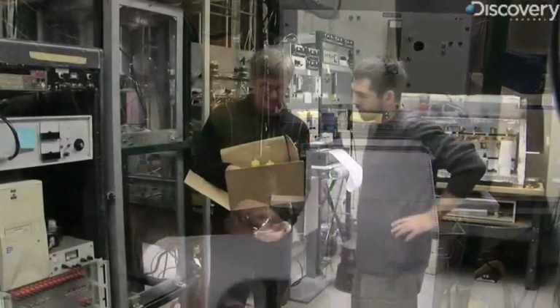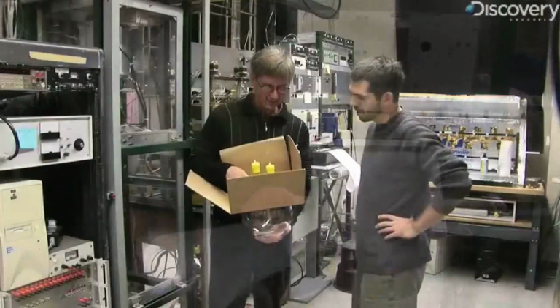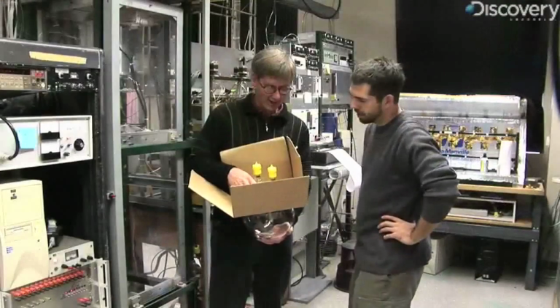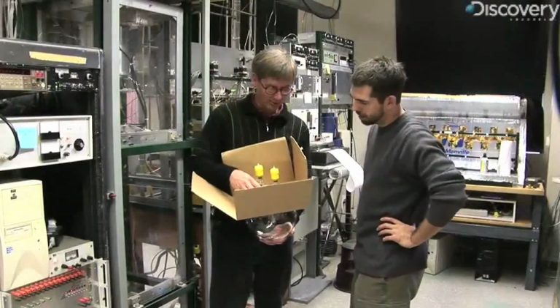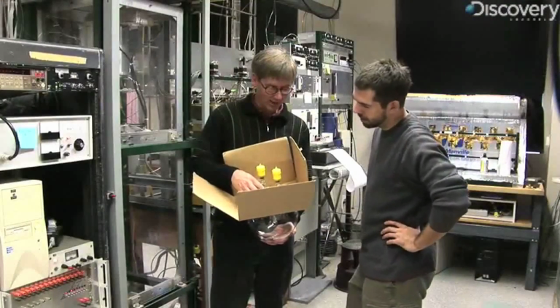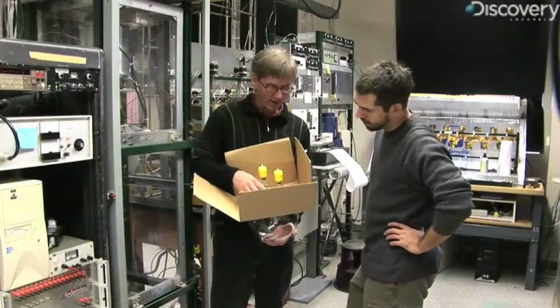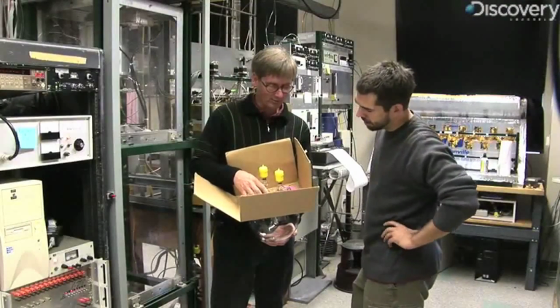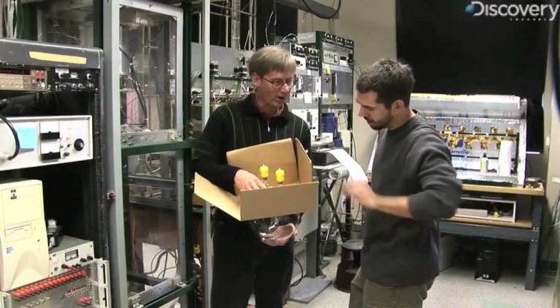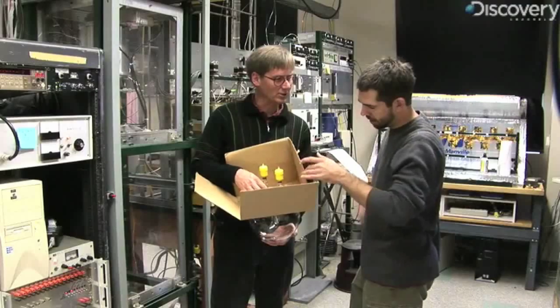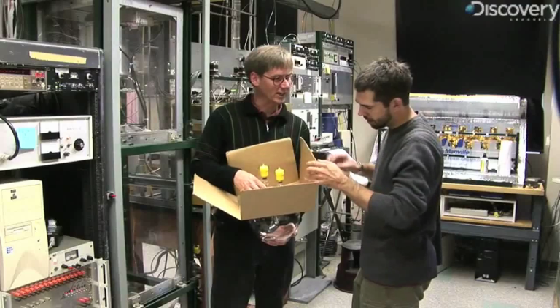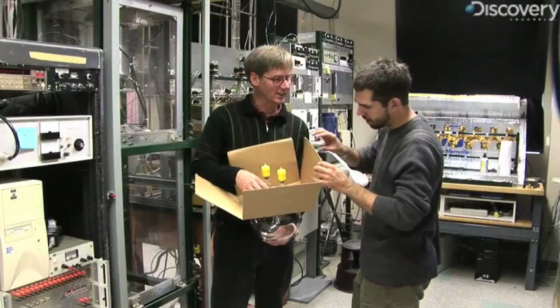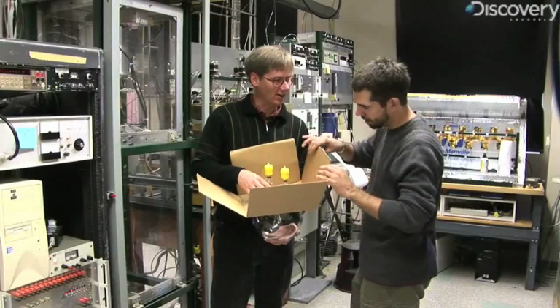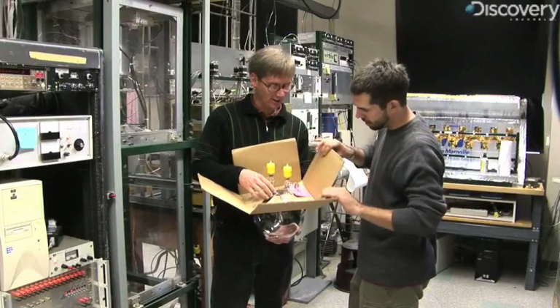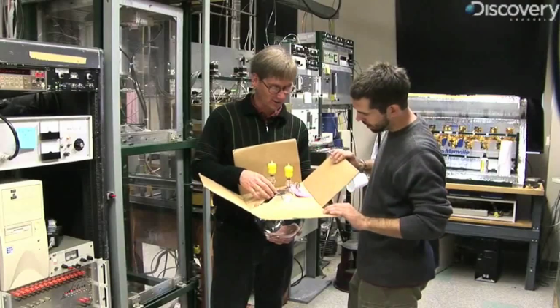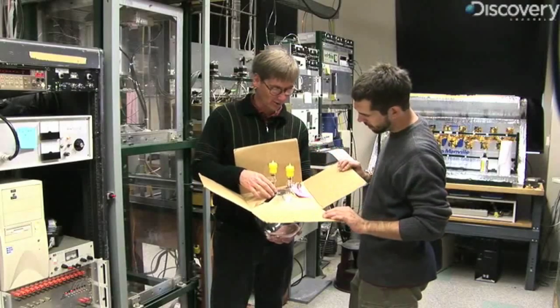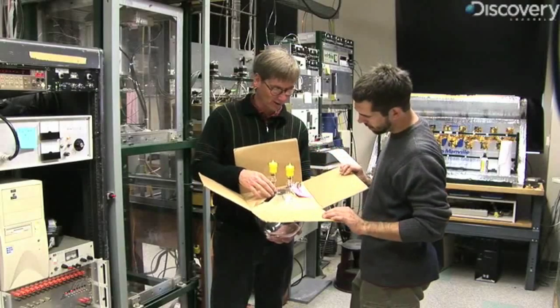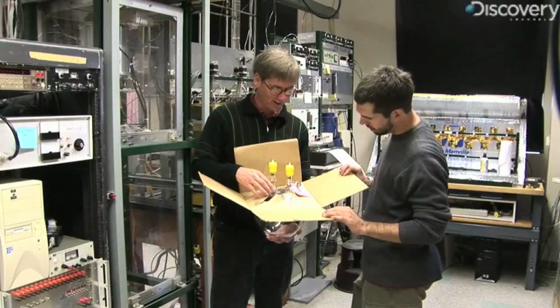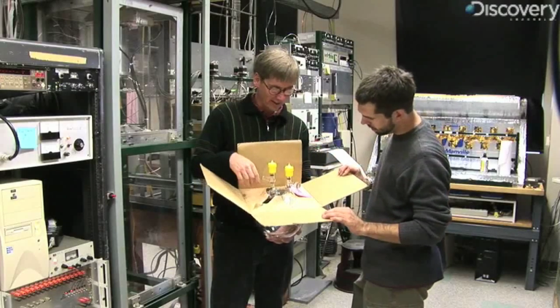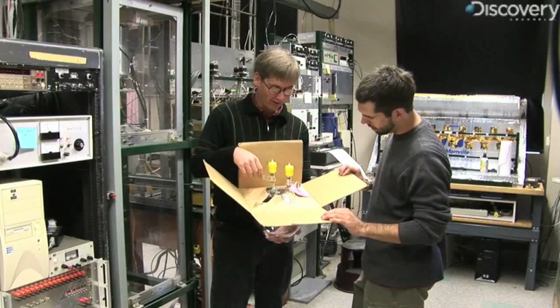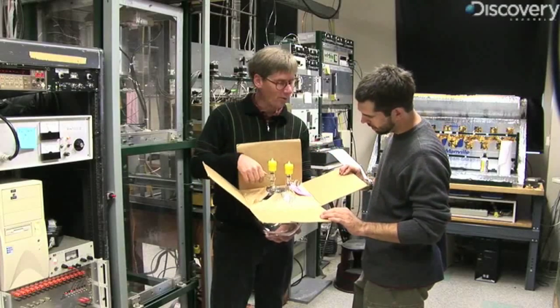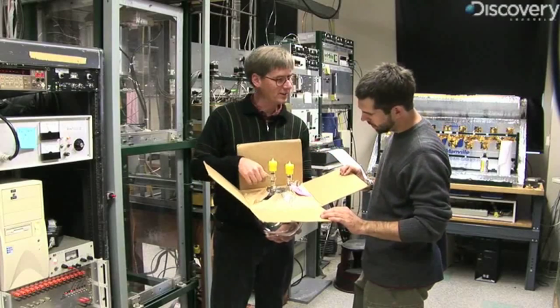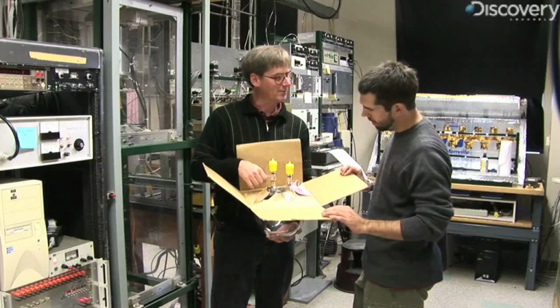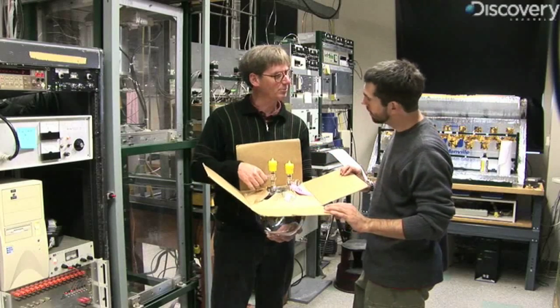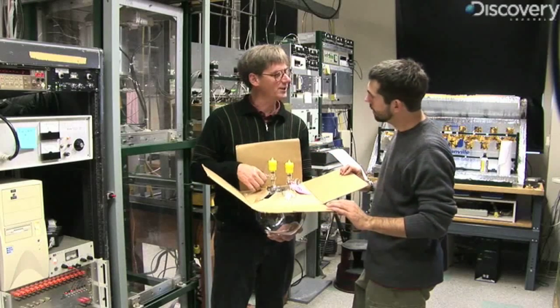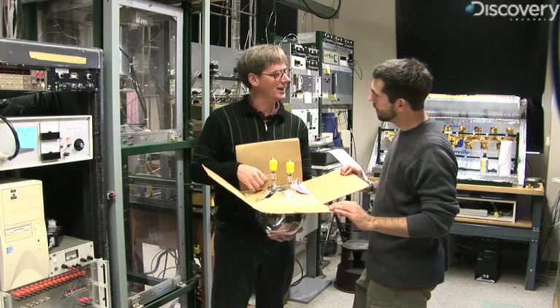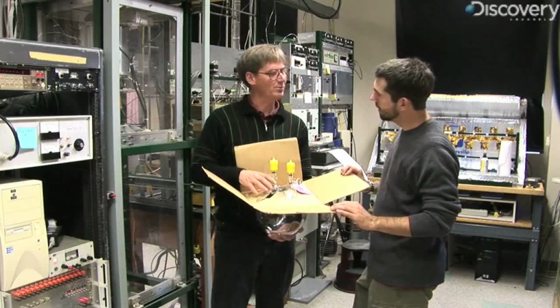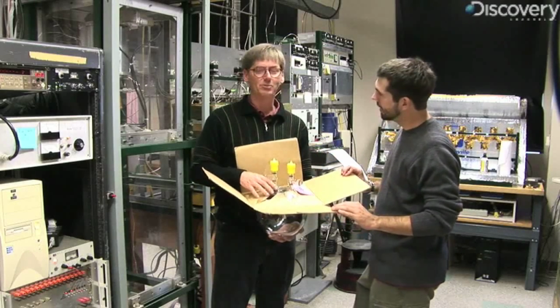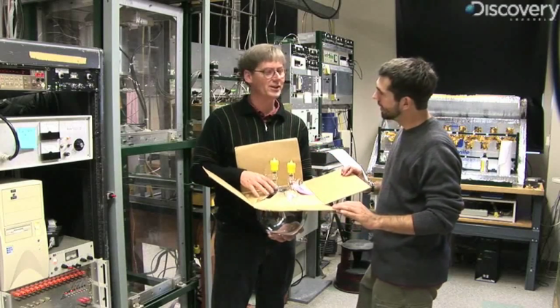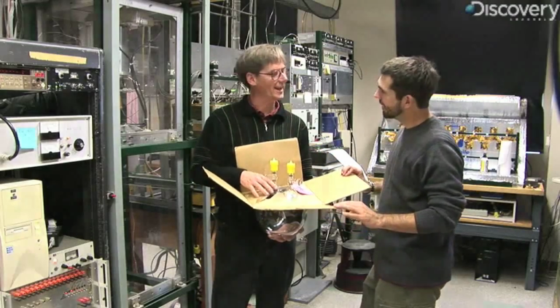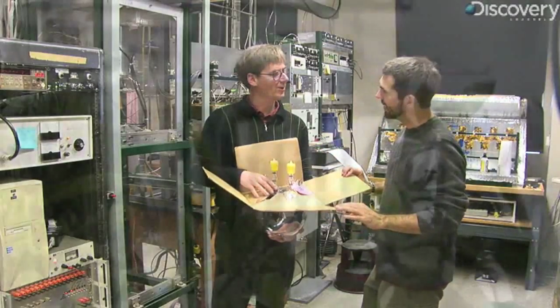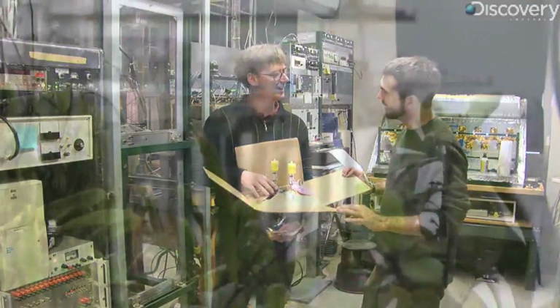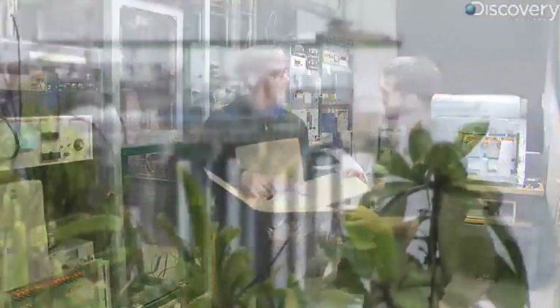This is a sample that came back from Palmer Station in Antarctica. So if I open this up and breathe it, I would be breathing Antarctic air.